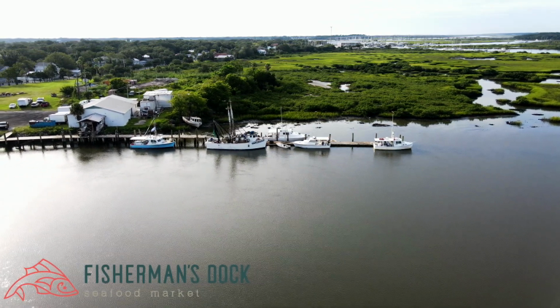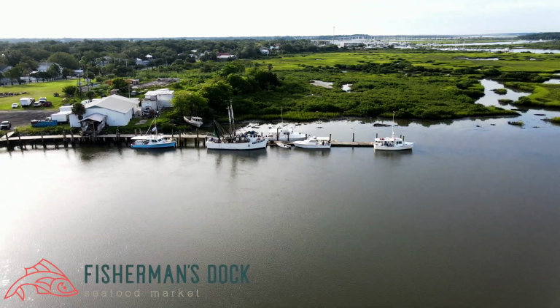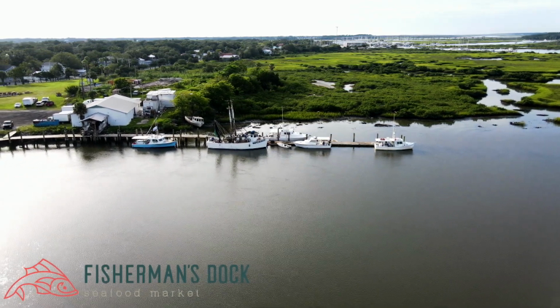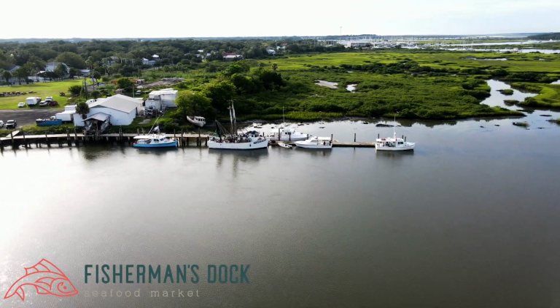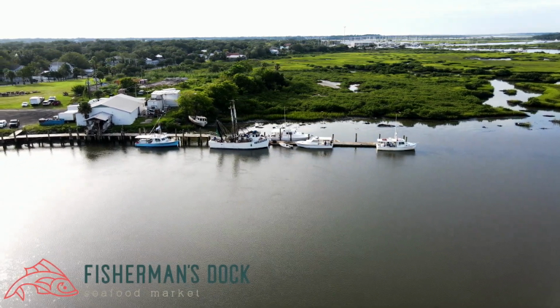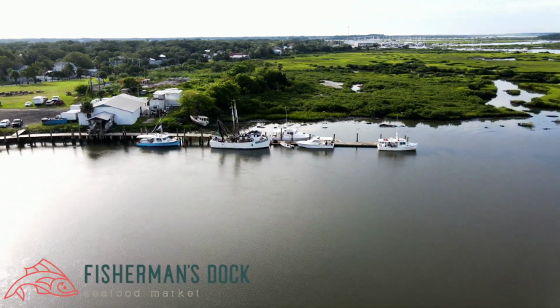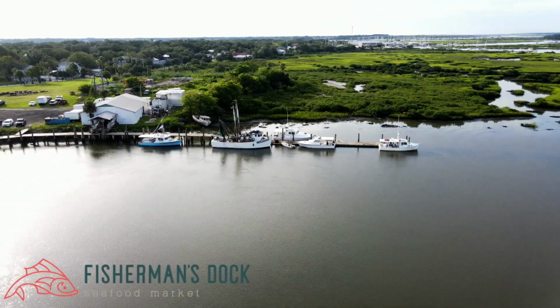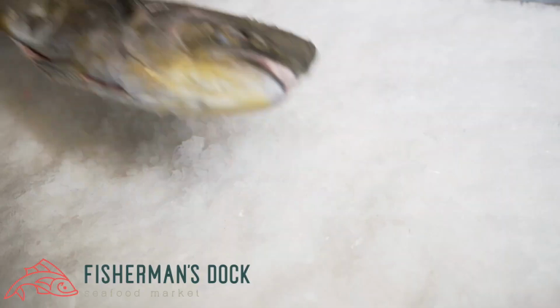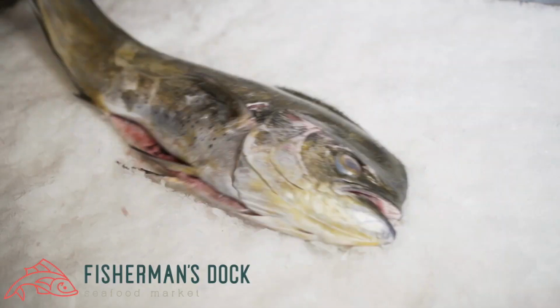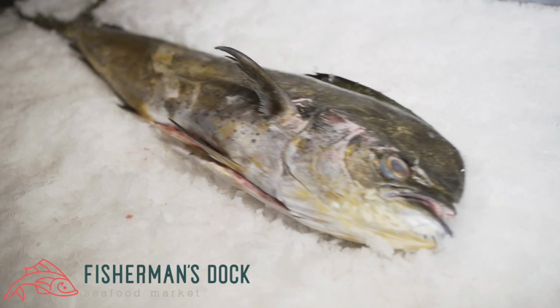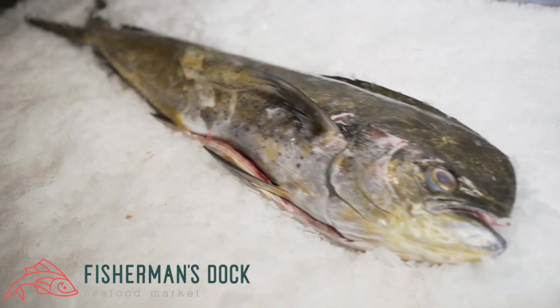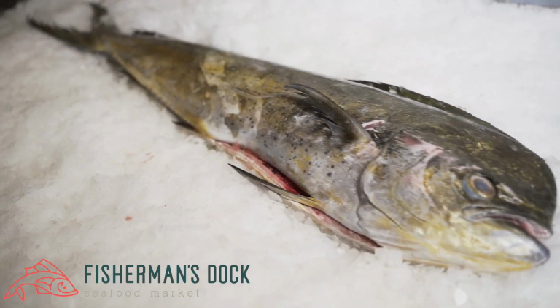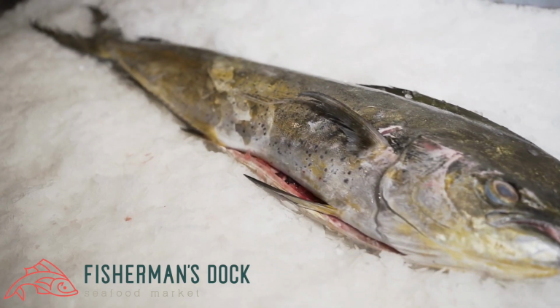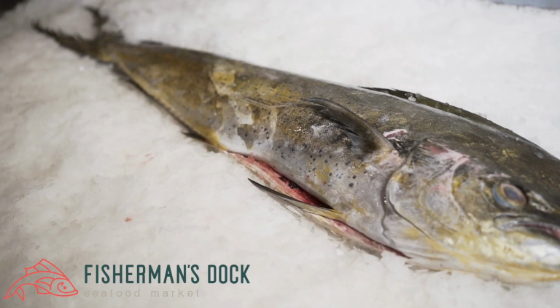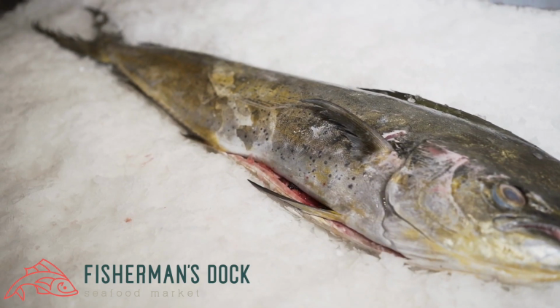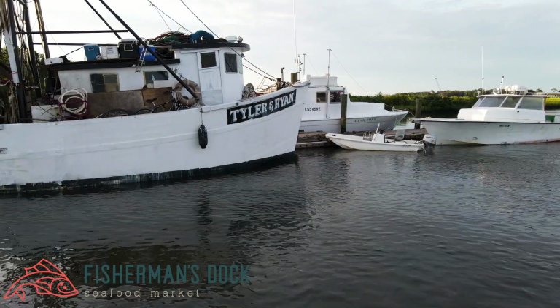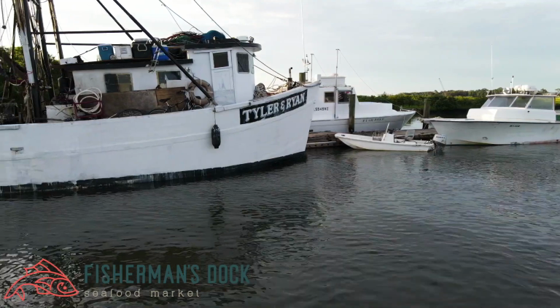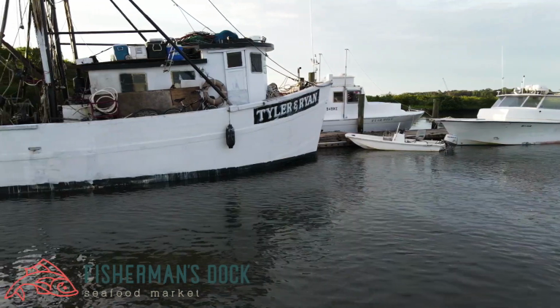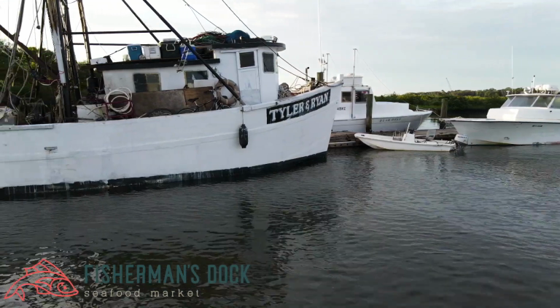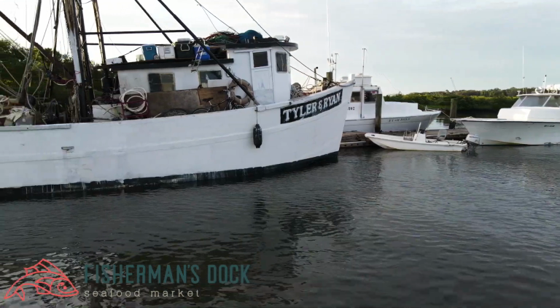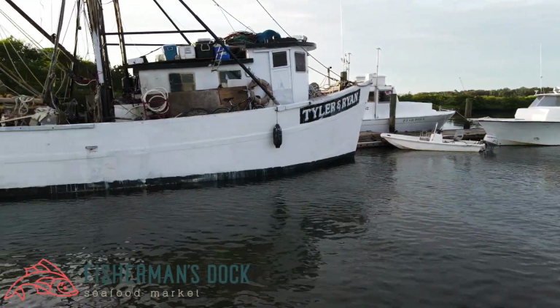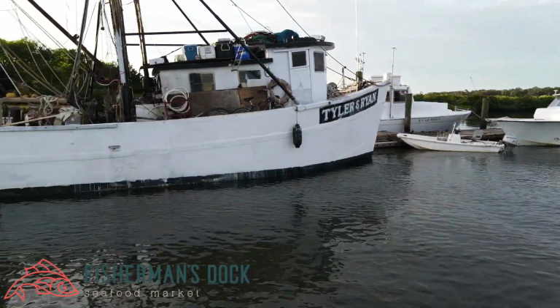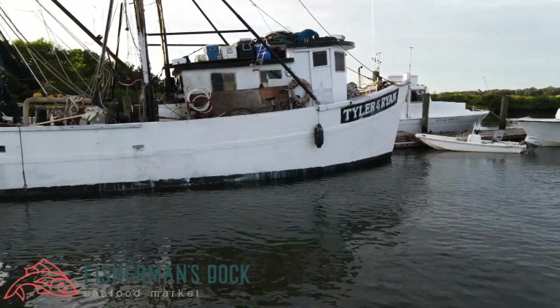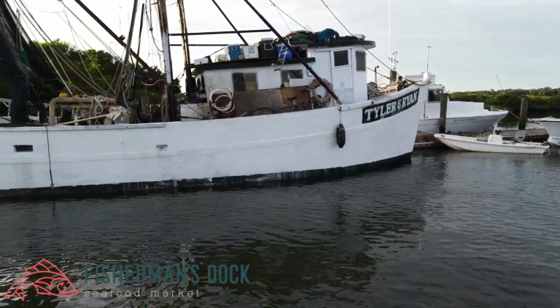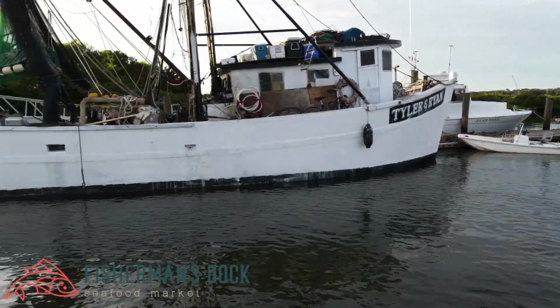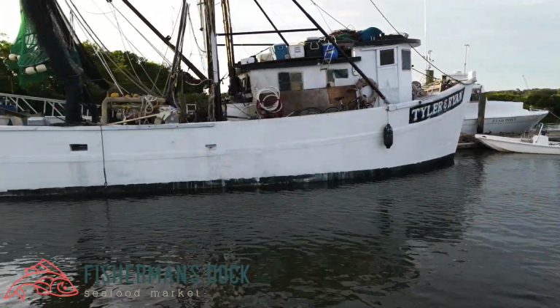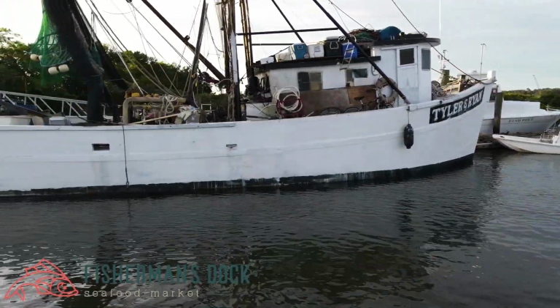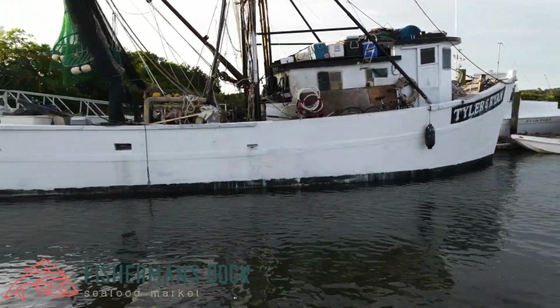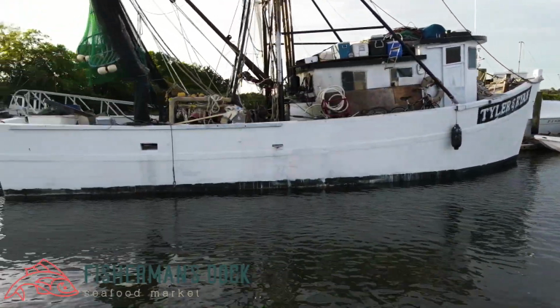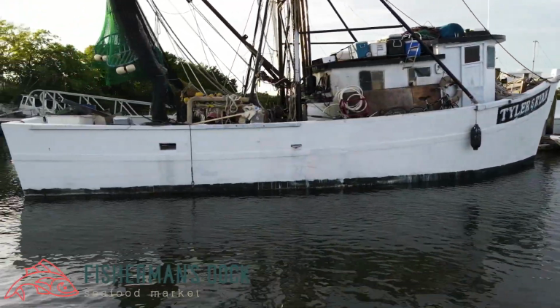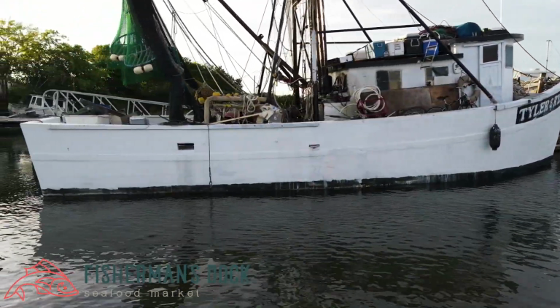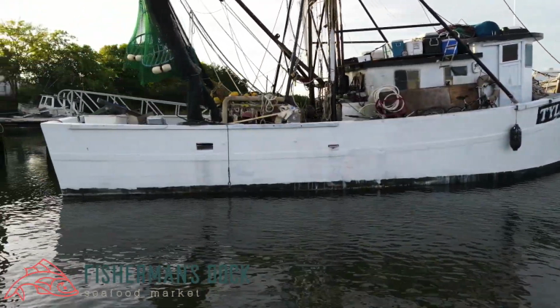We'll get some swordfish here sometimes, some mahi, amberjacks. We'll get flounders out here as well, and fresh local shrimp.